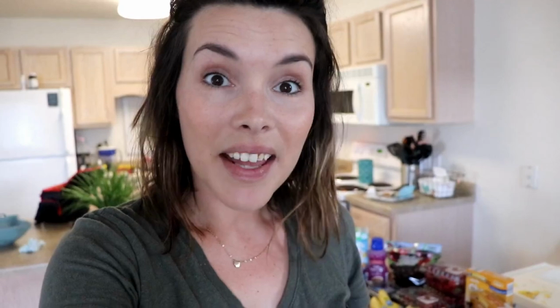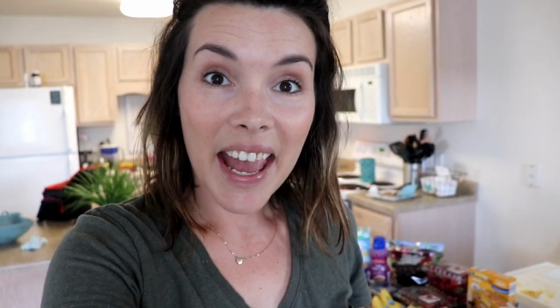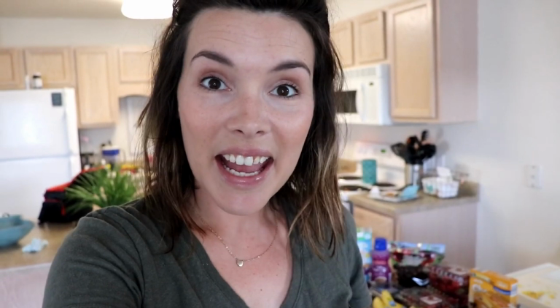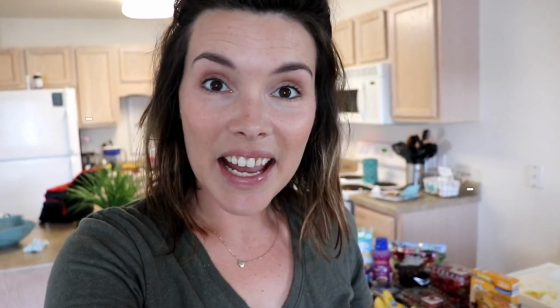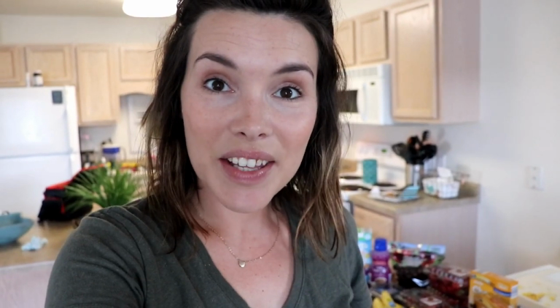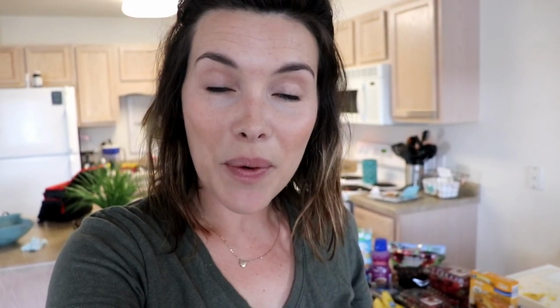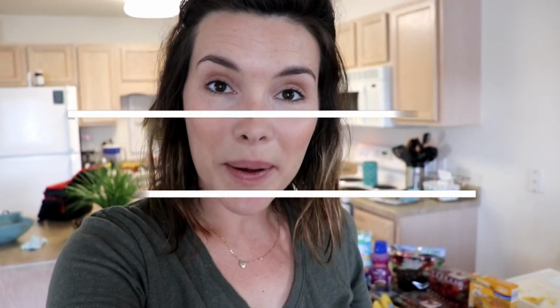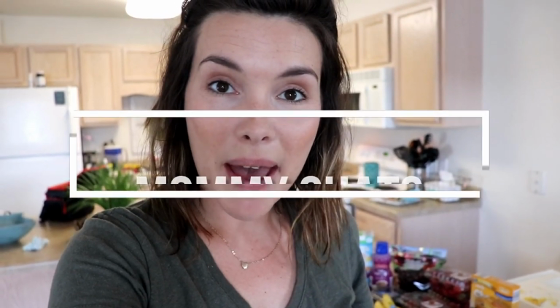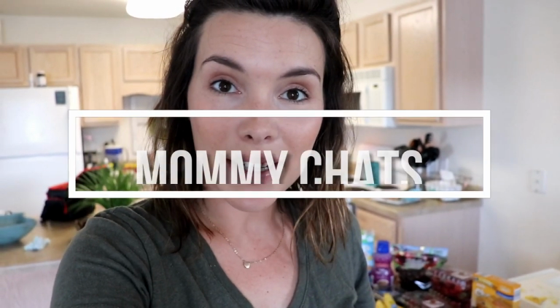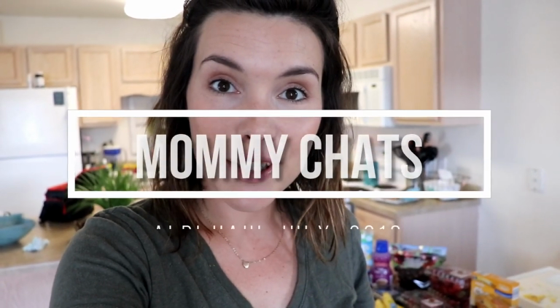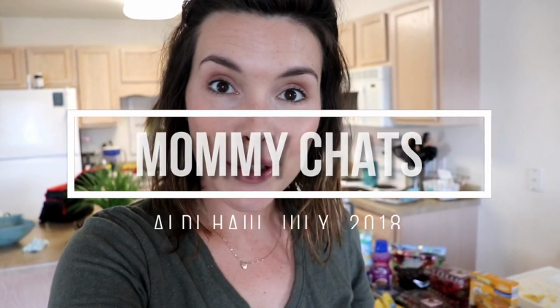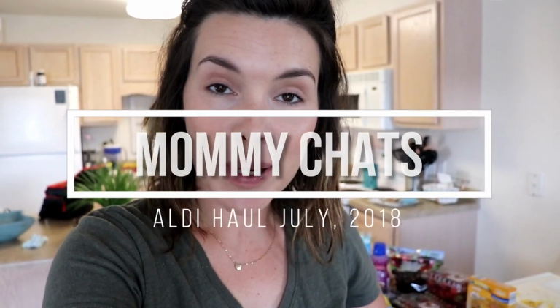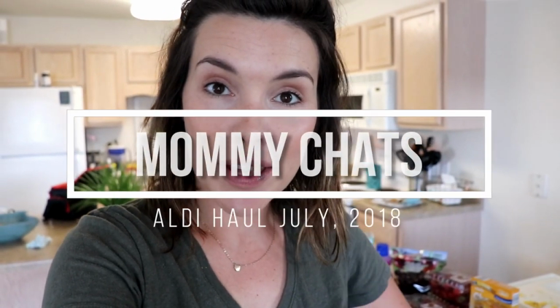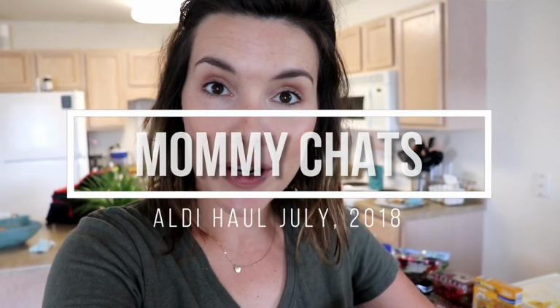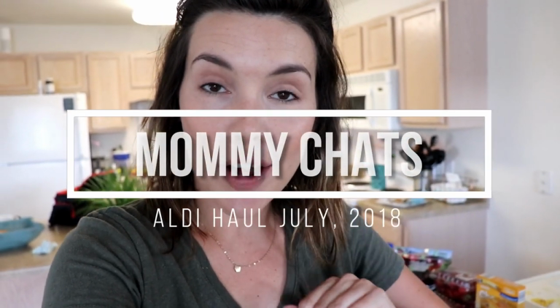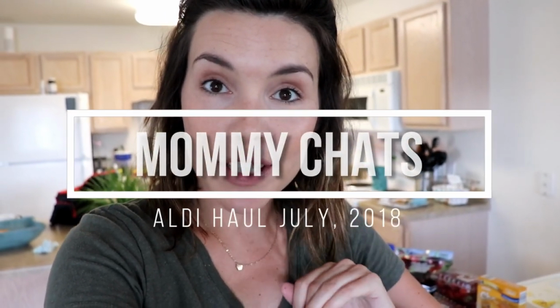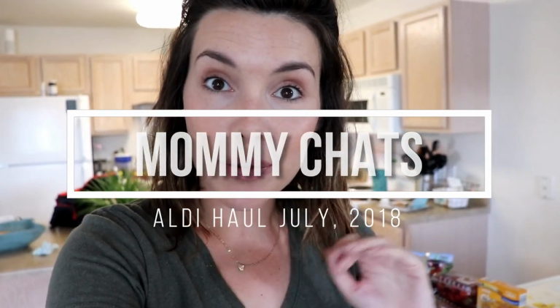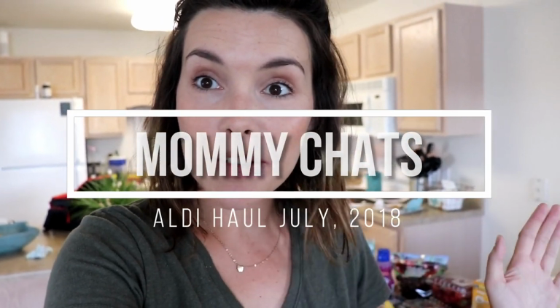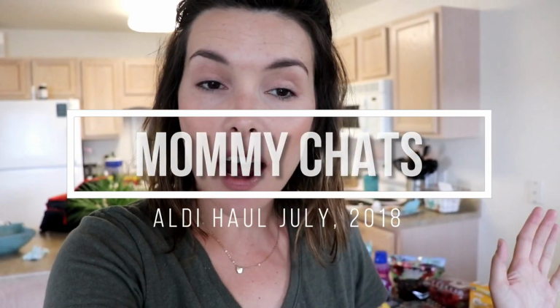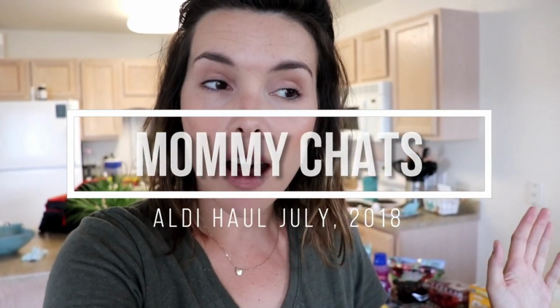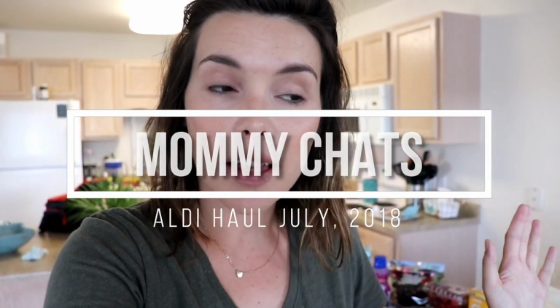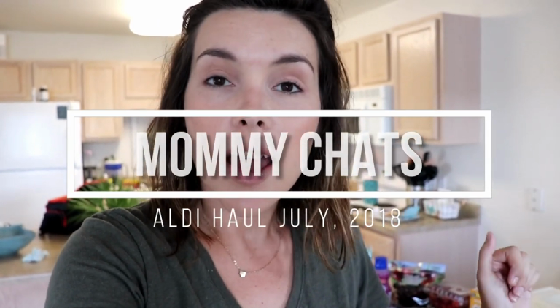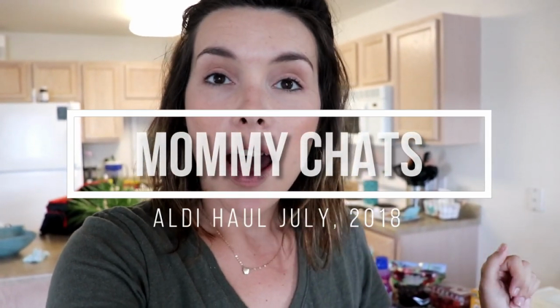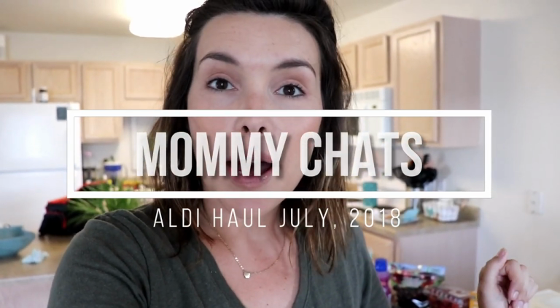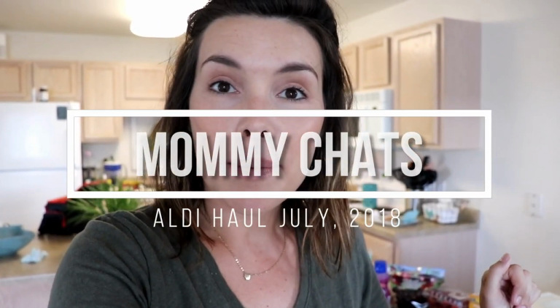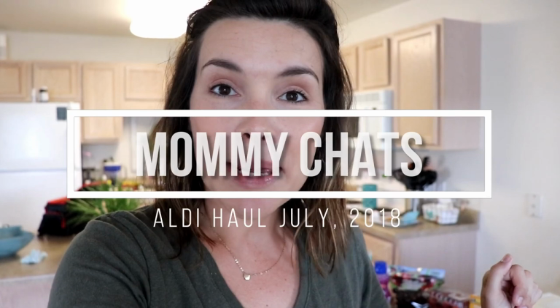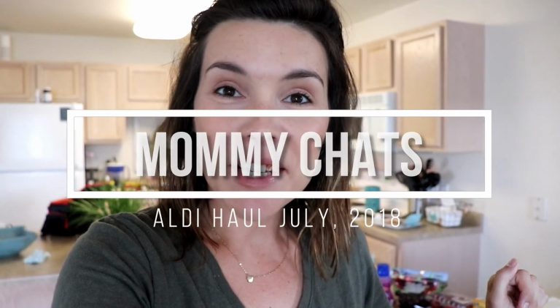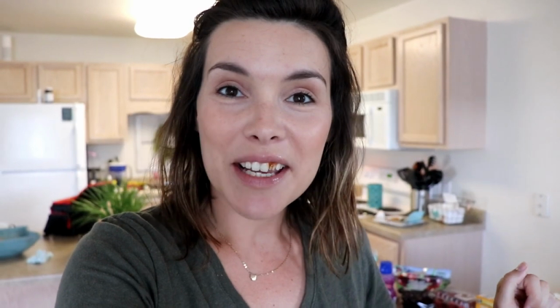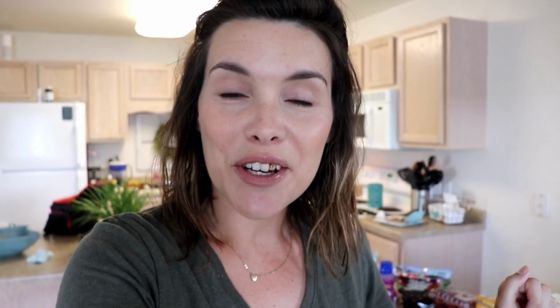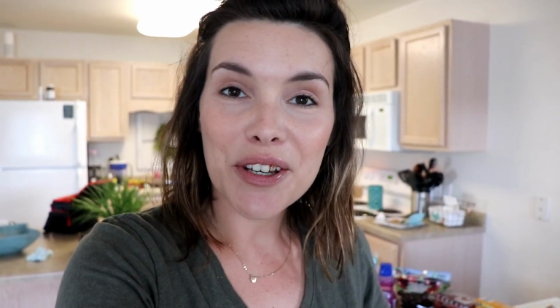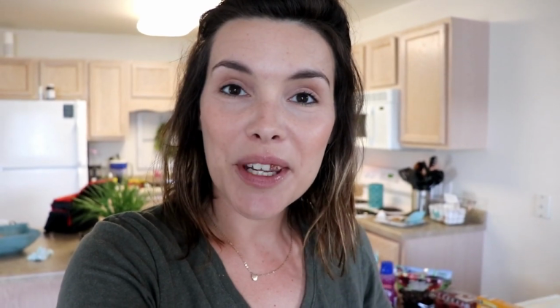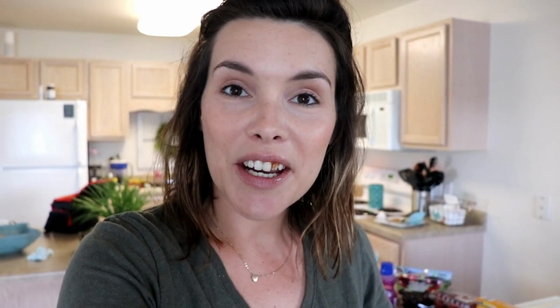Hey guys, welcome back to another Aldi grocery haul. My name's Jess if you're new here.